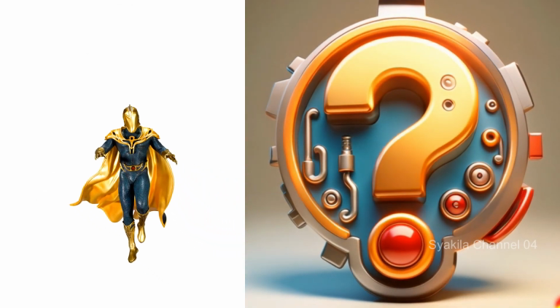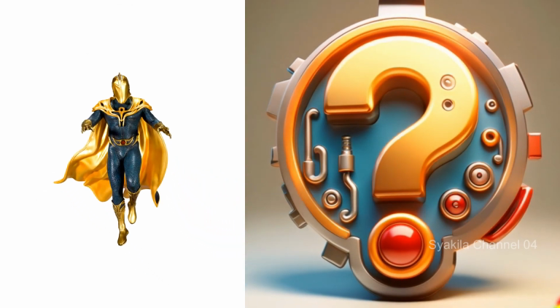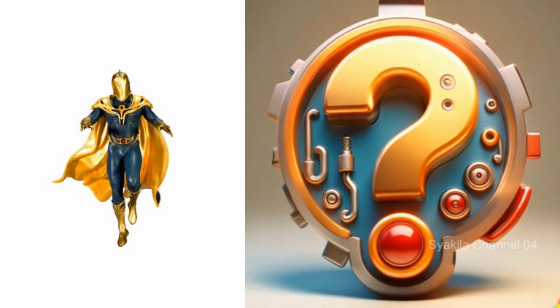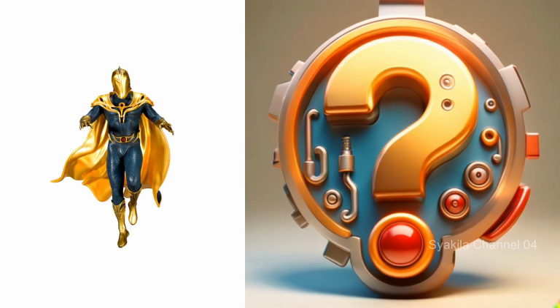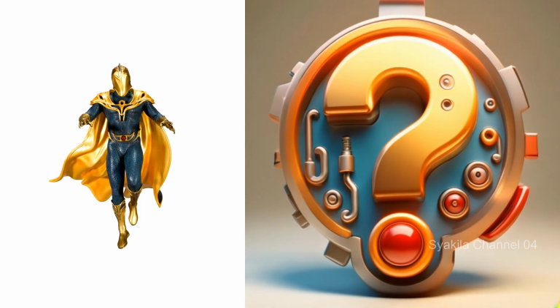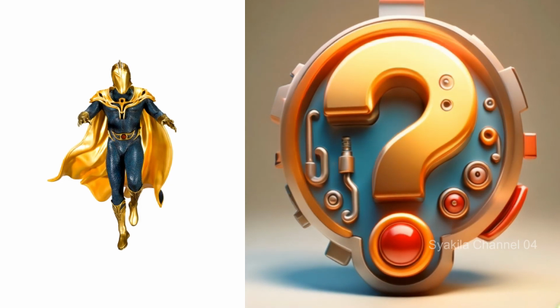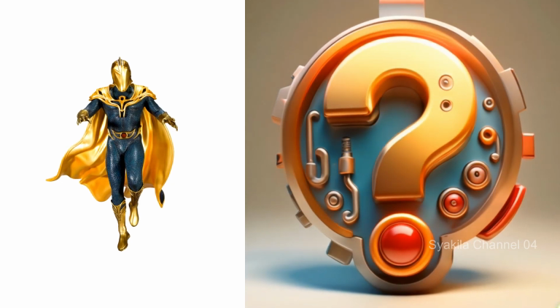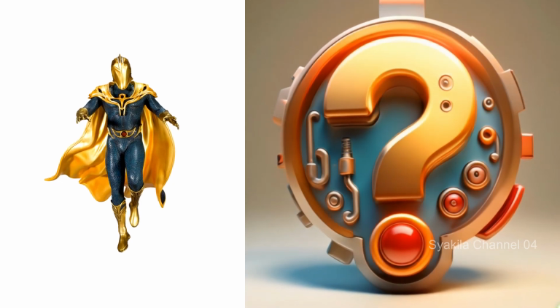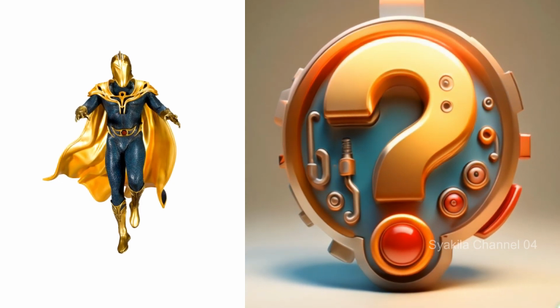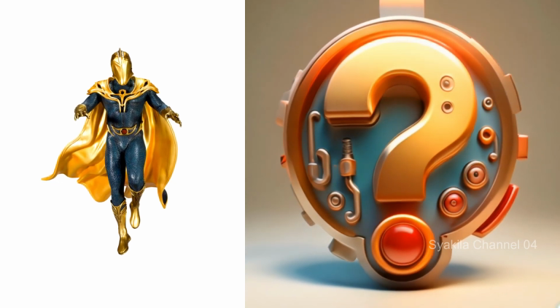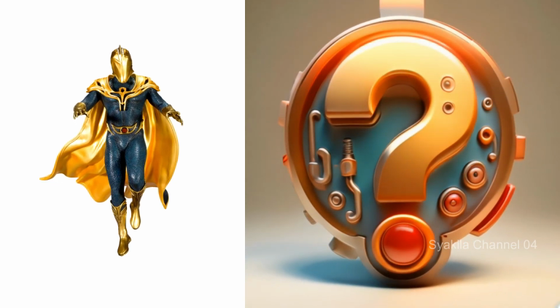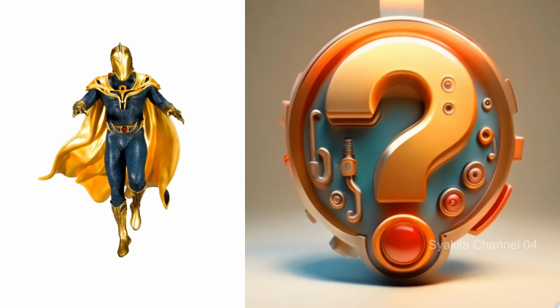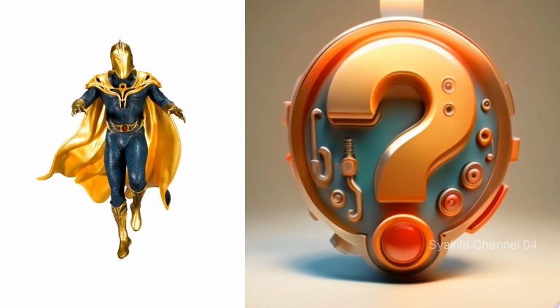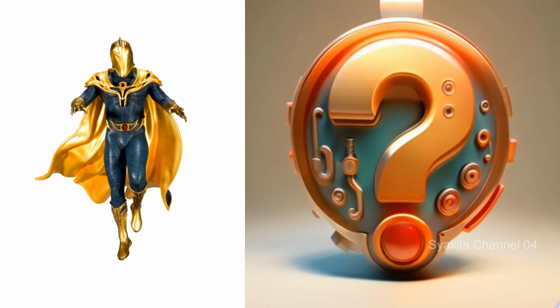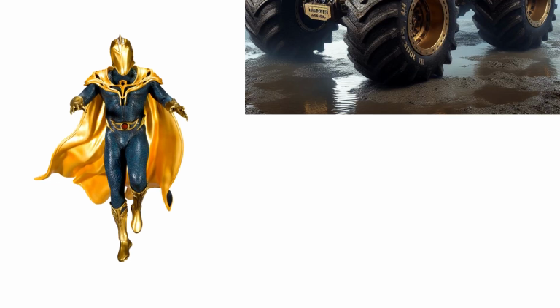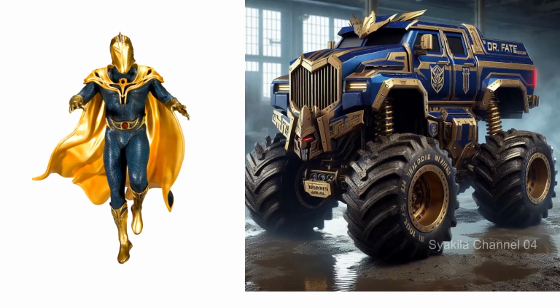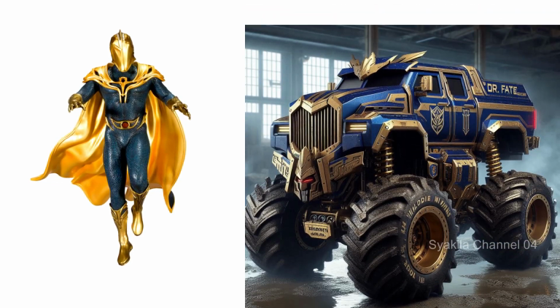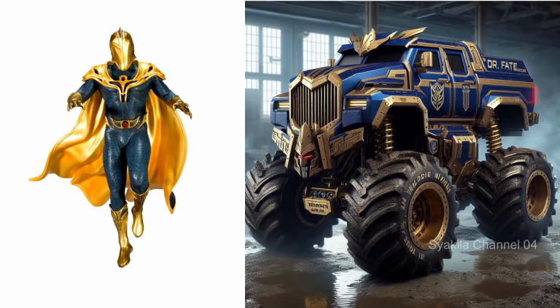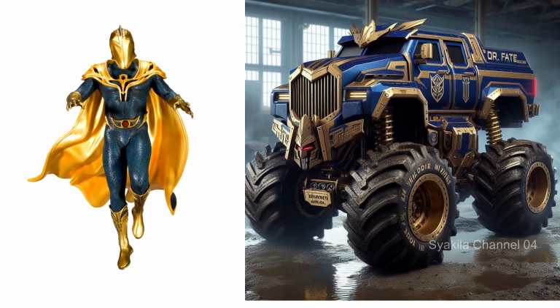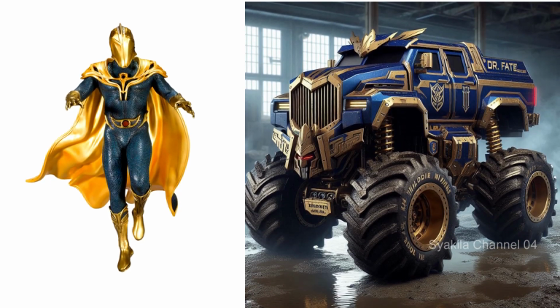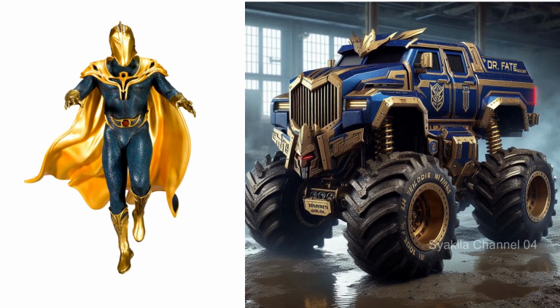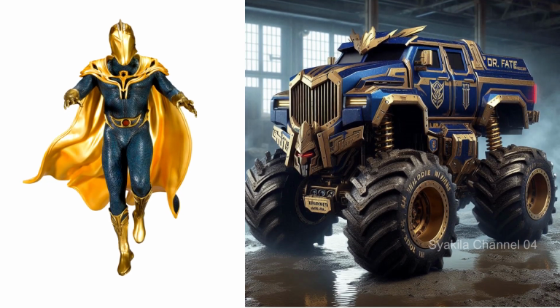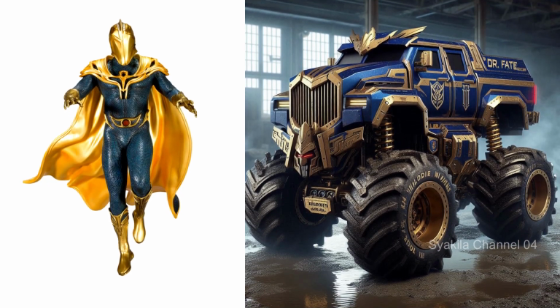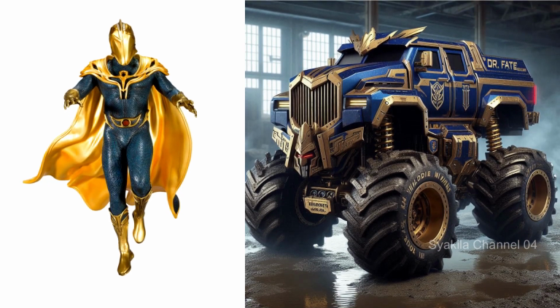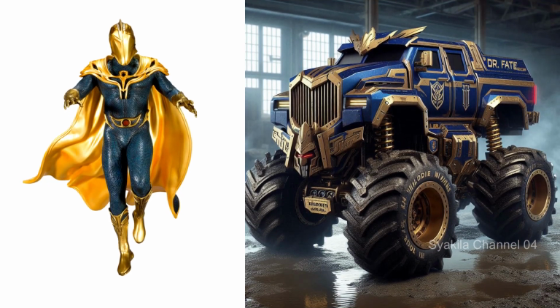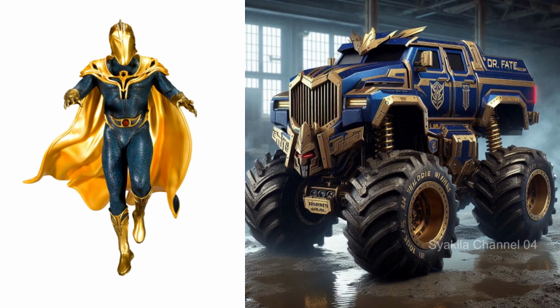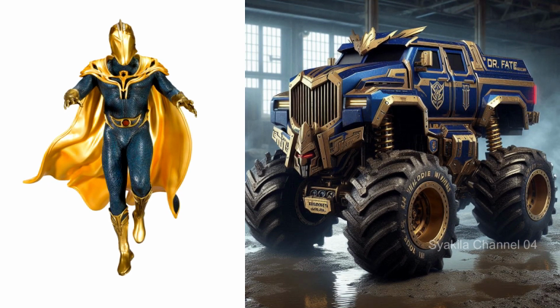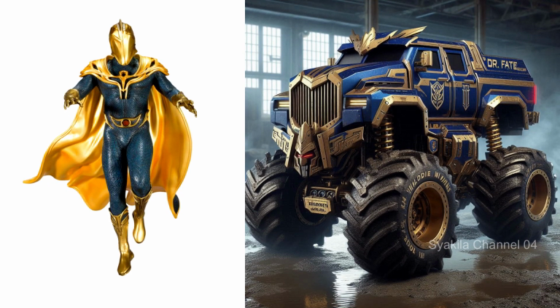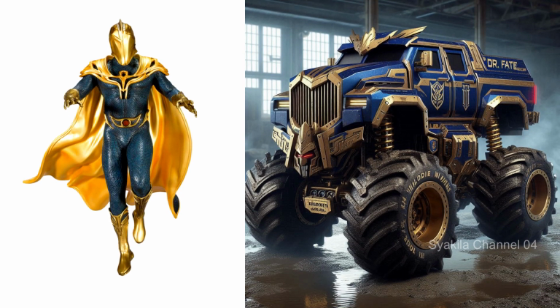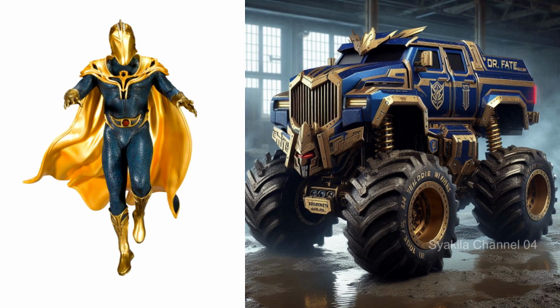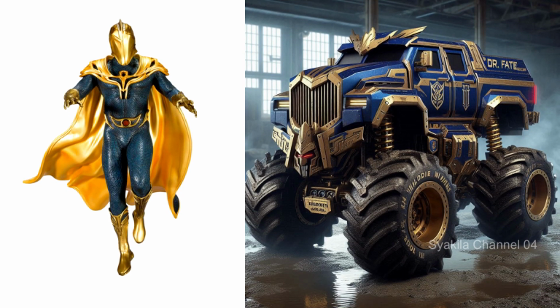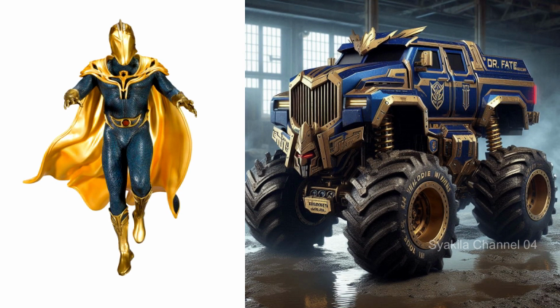Doctor Fate transformation into monster truck. Doctor Fate always looks different.